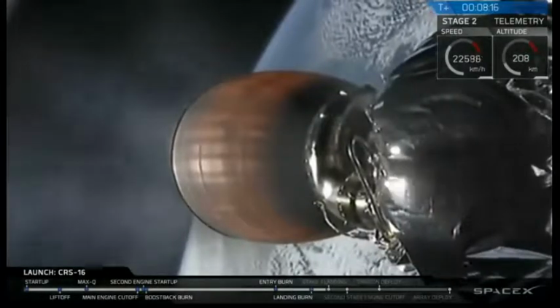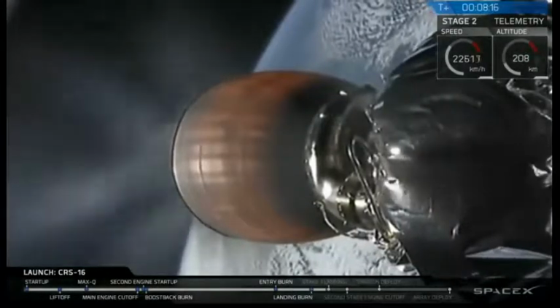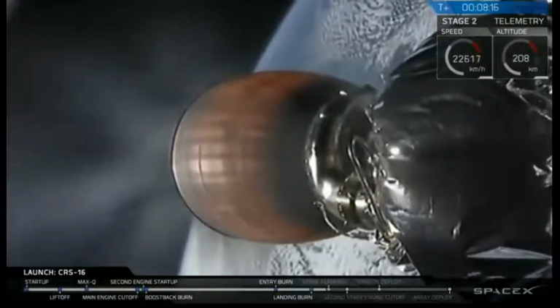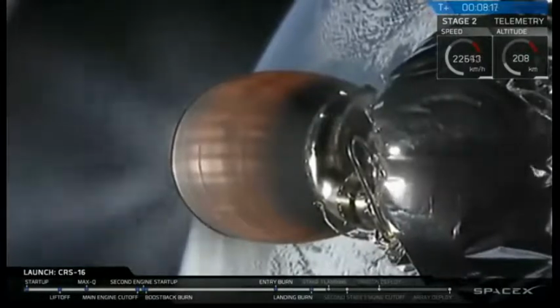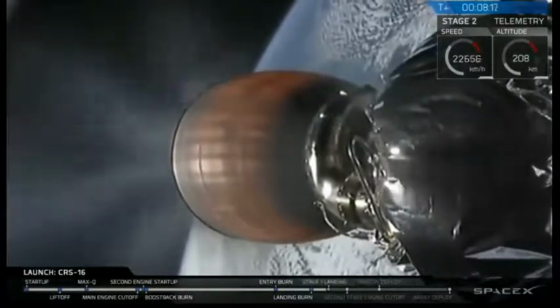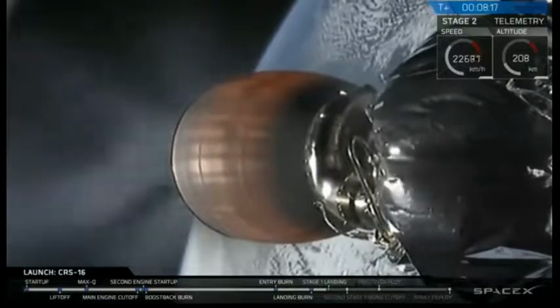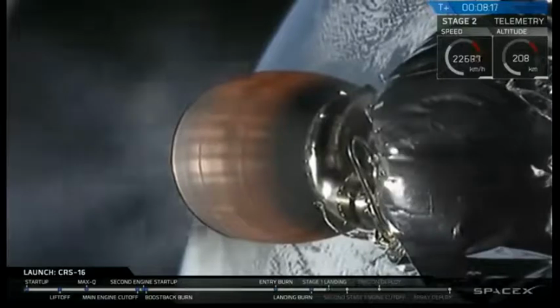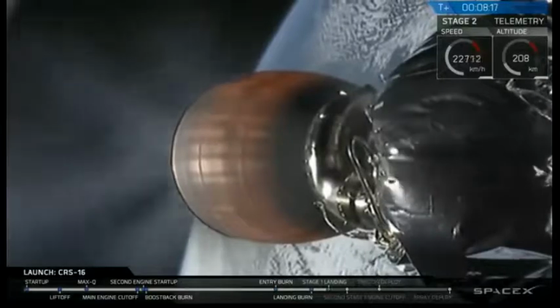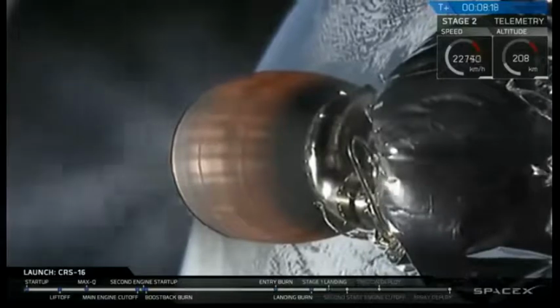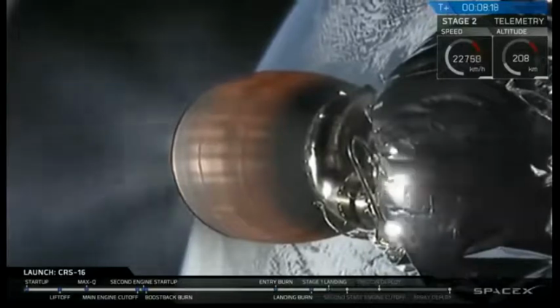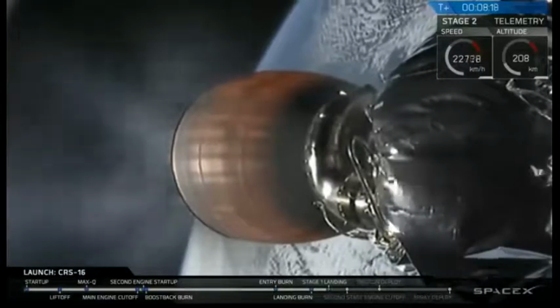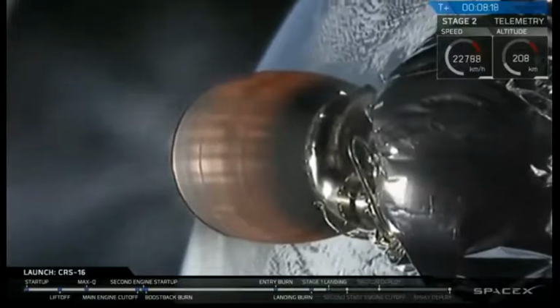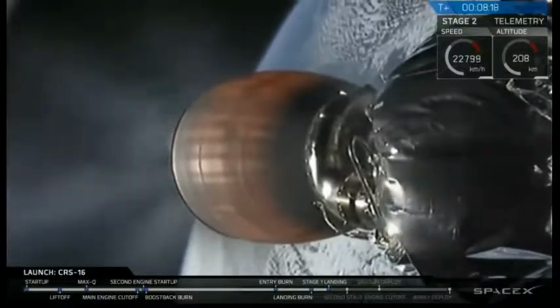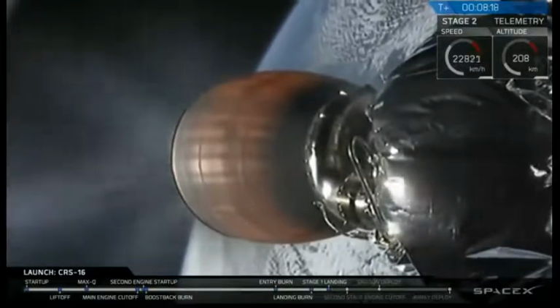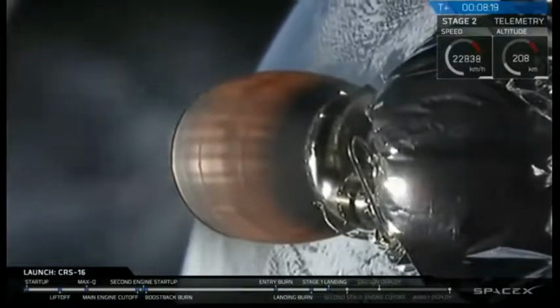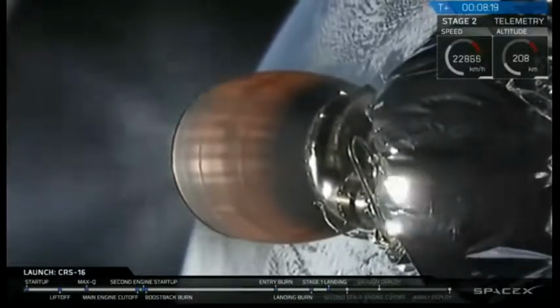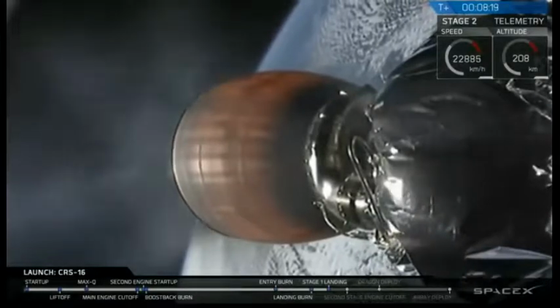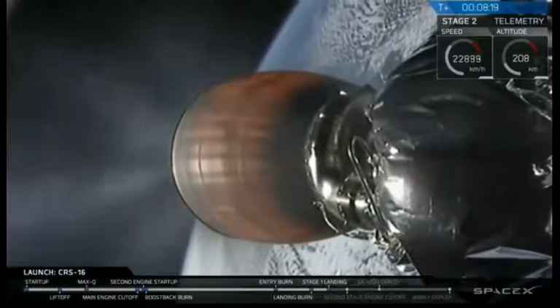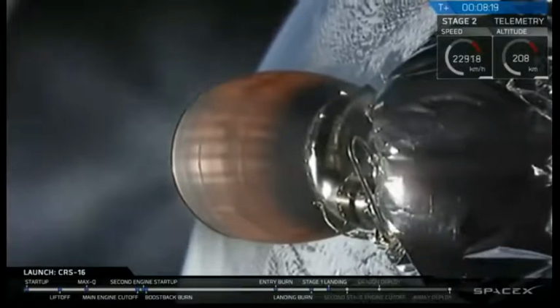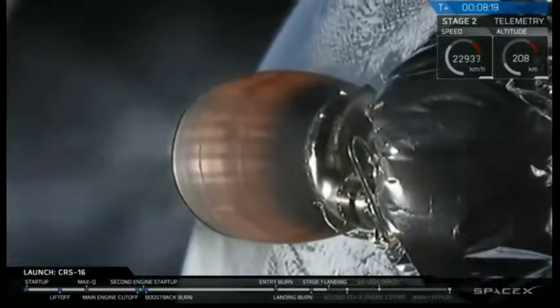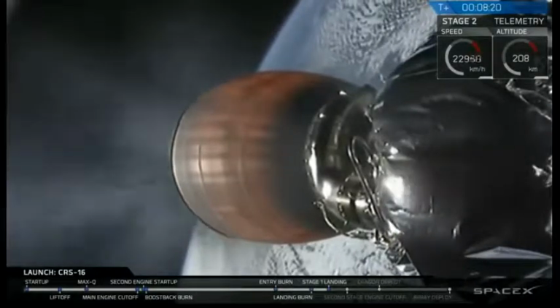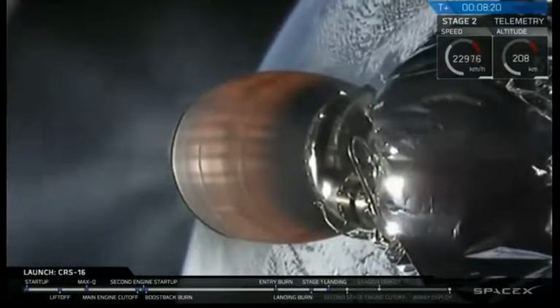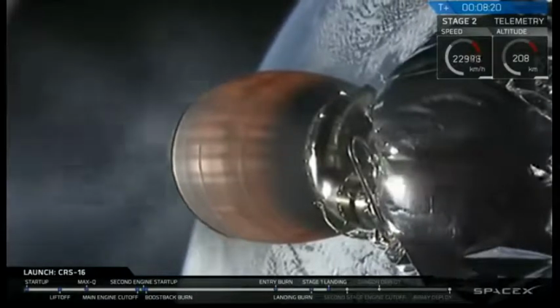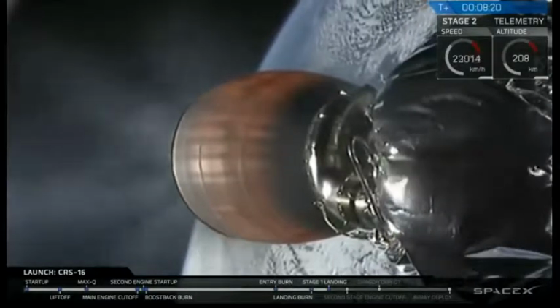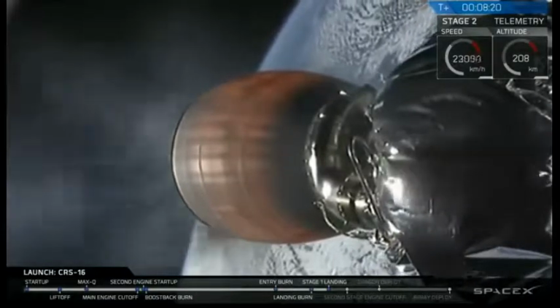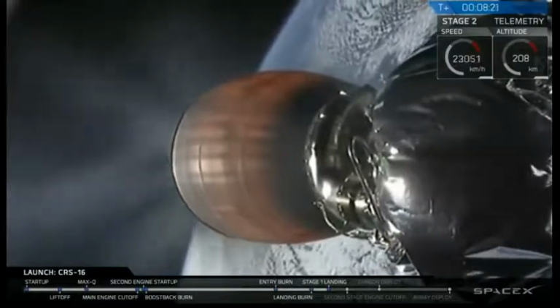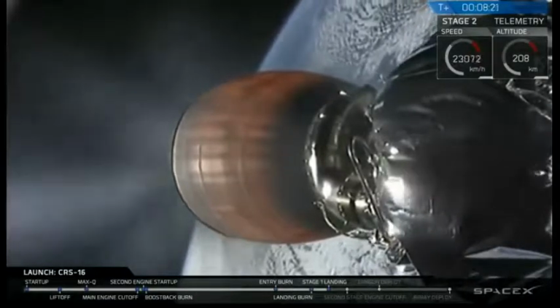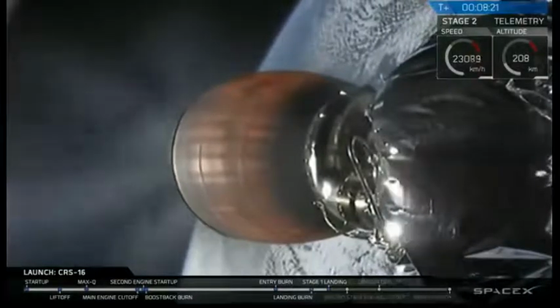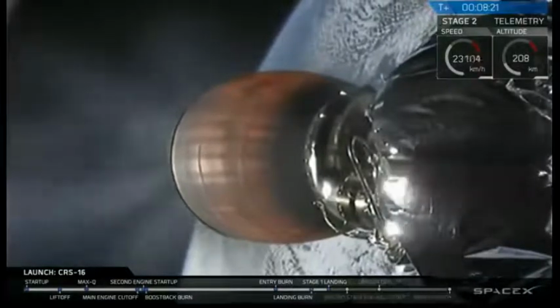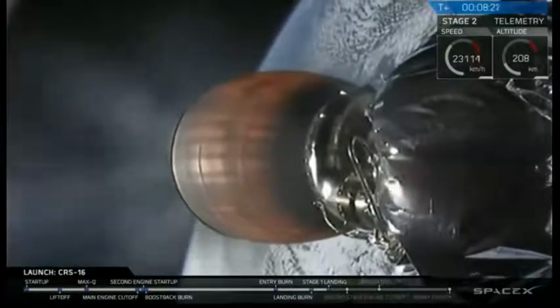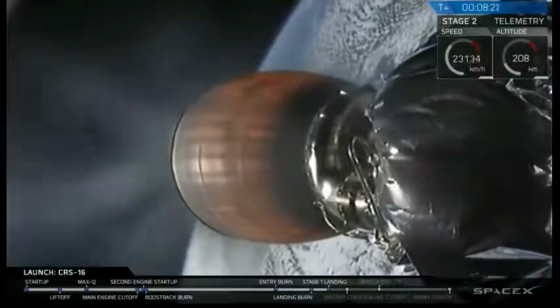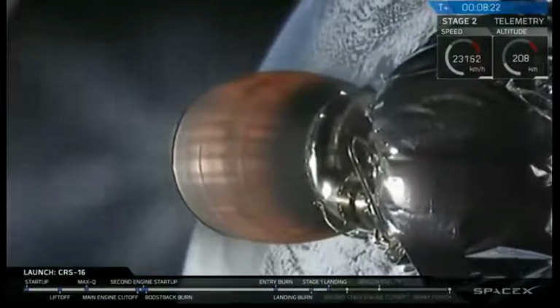Right now you can see that second stage engine is performing nominally with the Merlin vacuum engine glowing red hot.